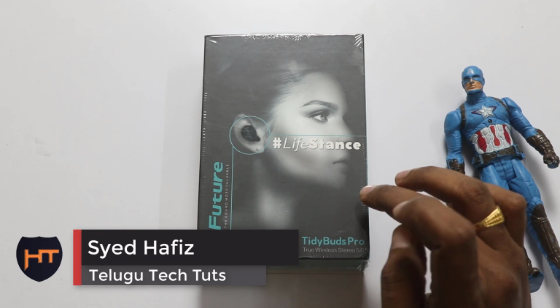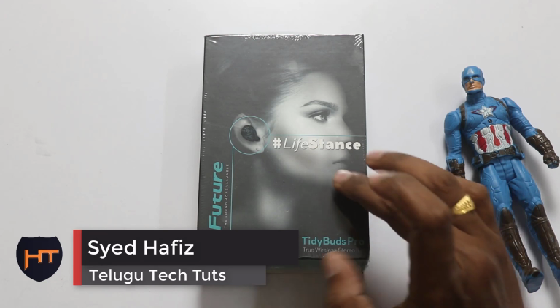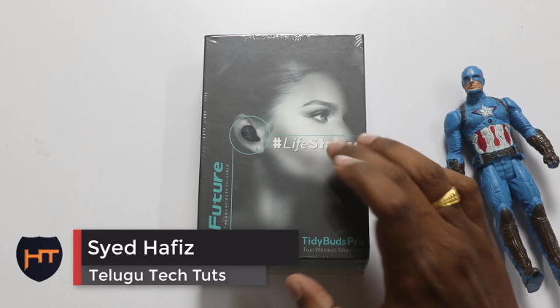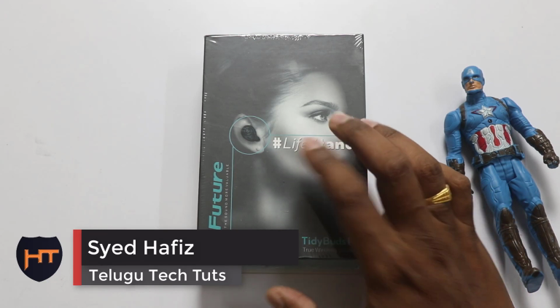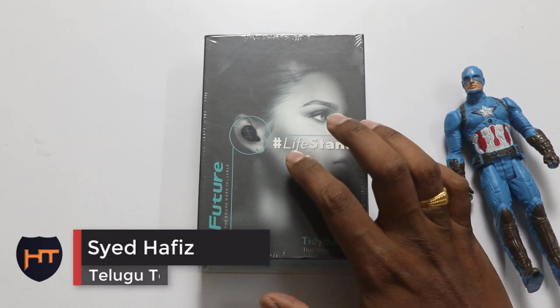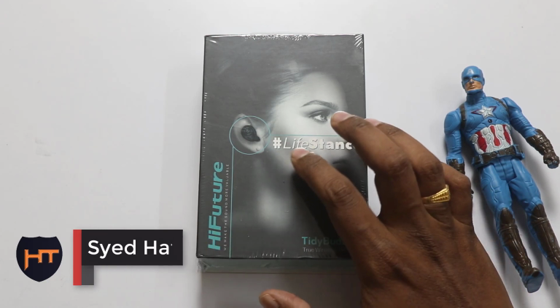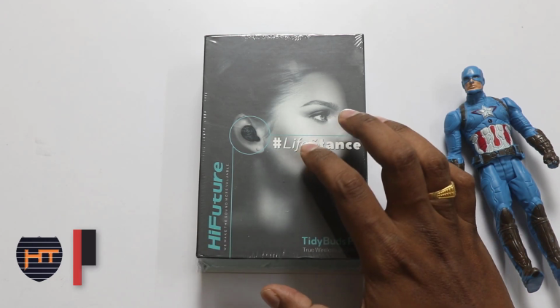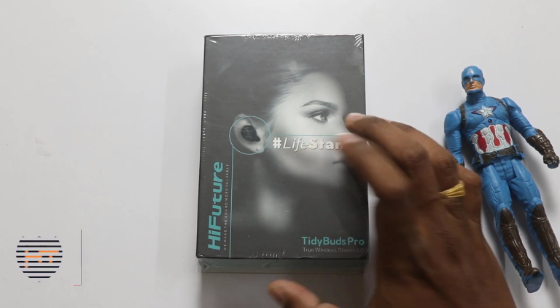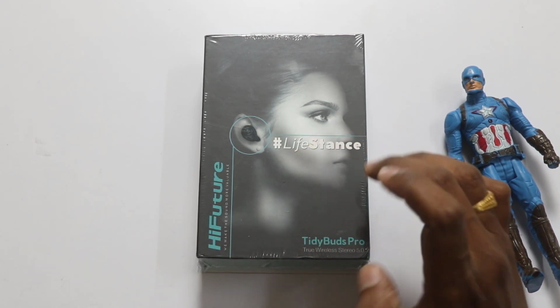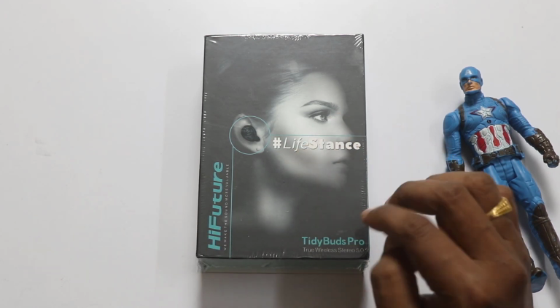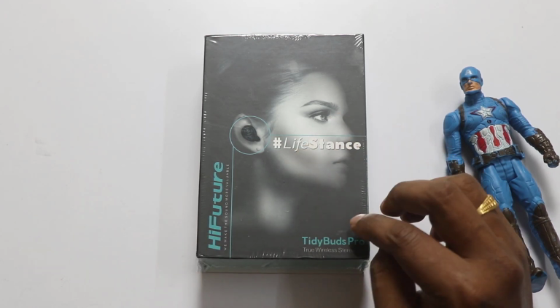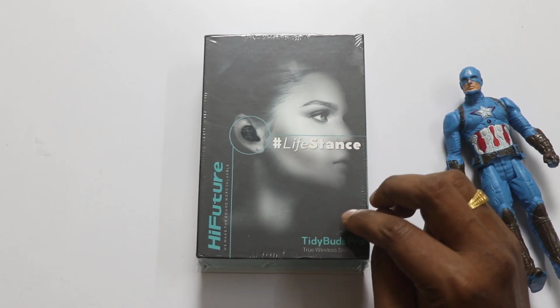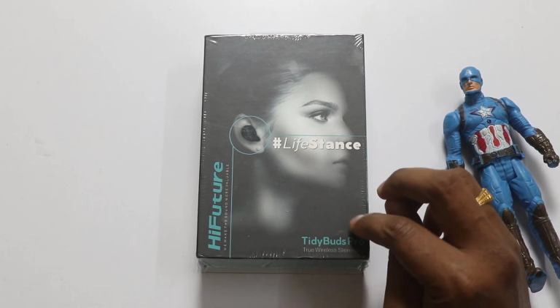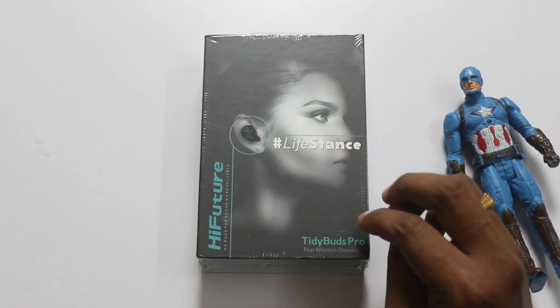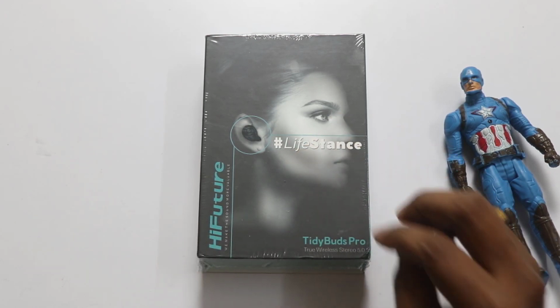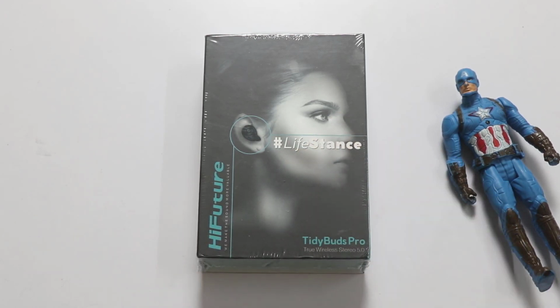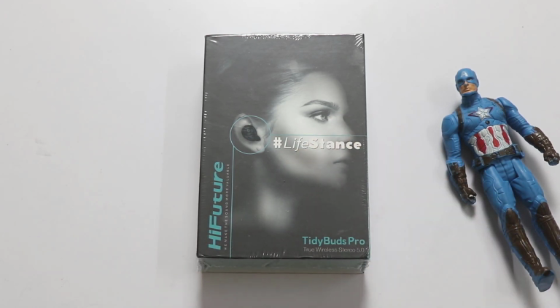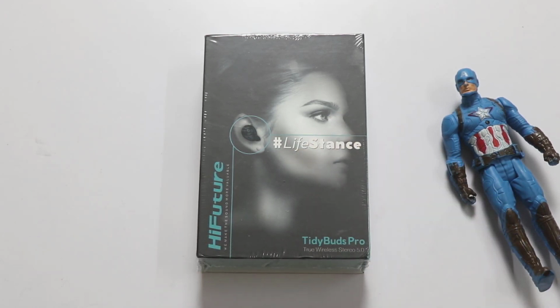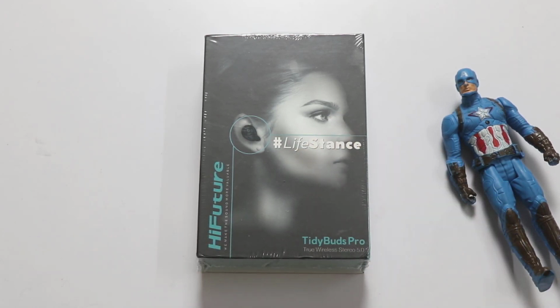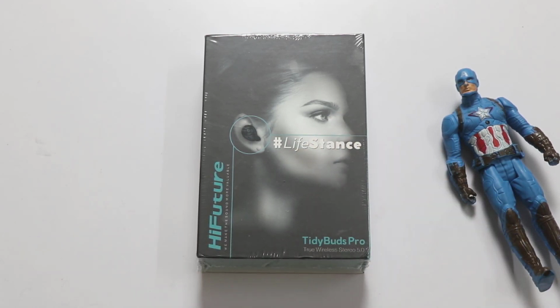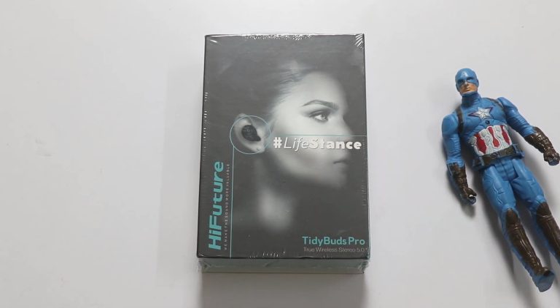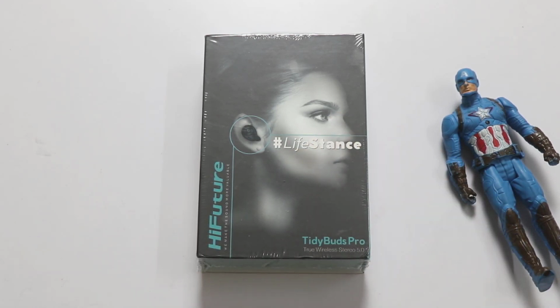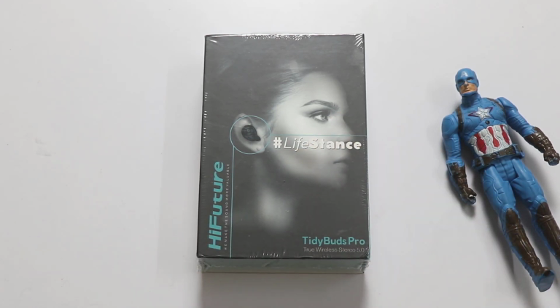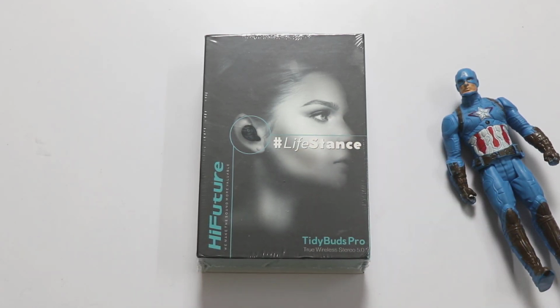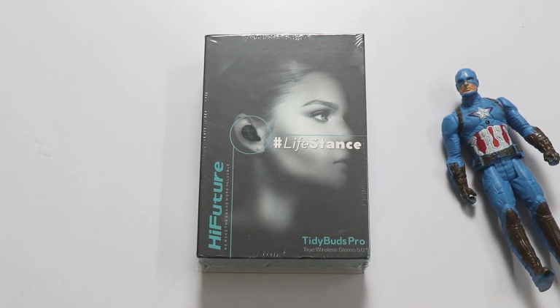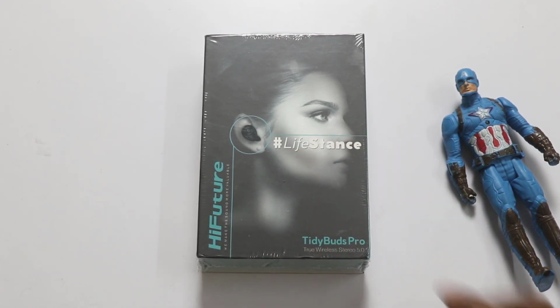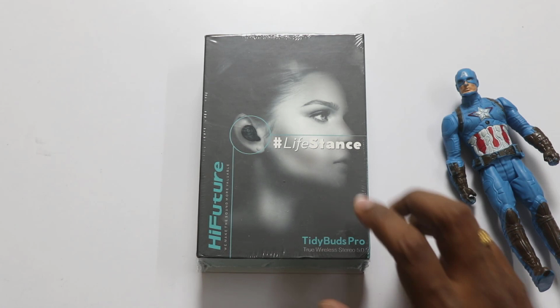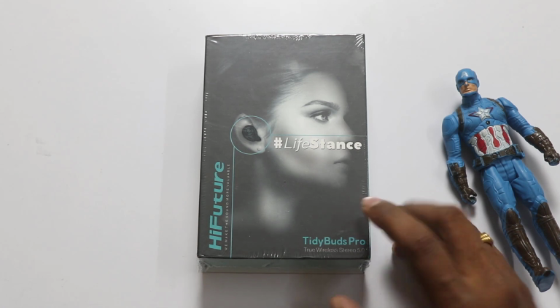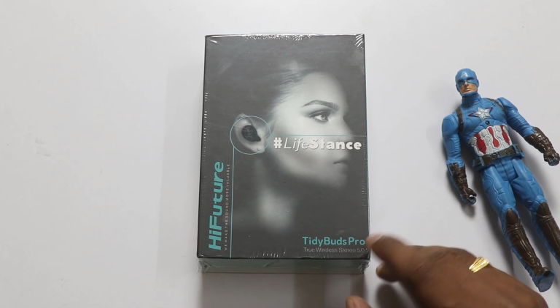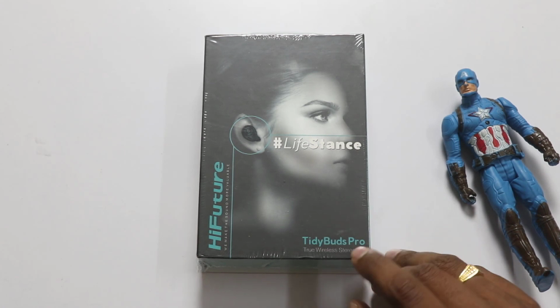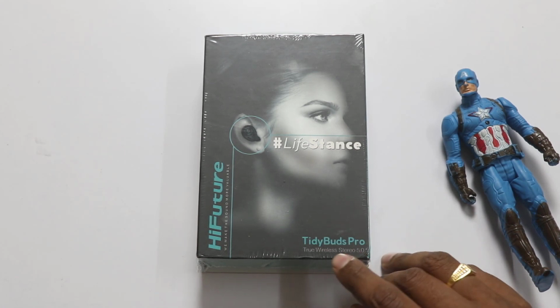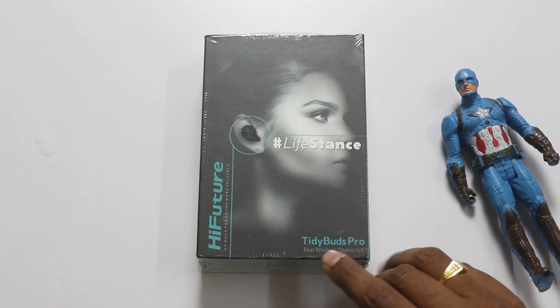We are going to unbox these earbuds and then we are going to talk about them.